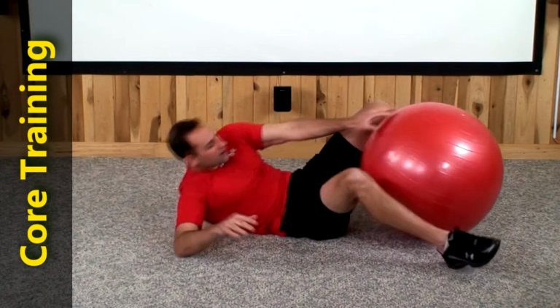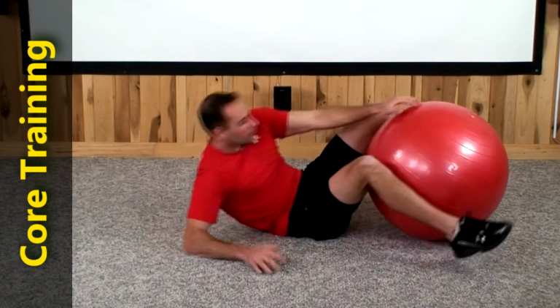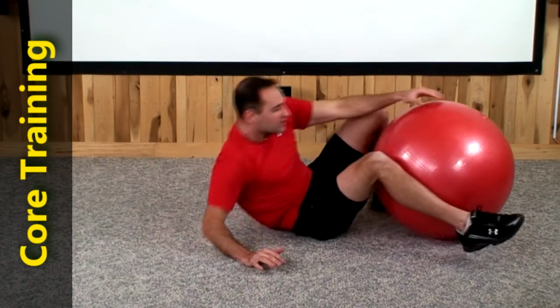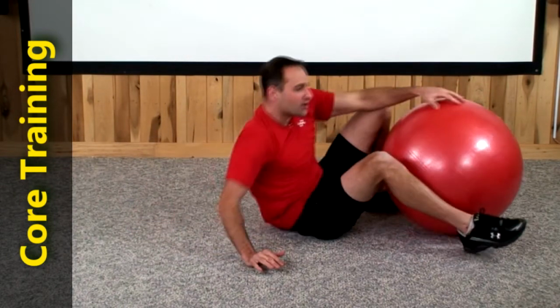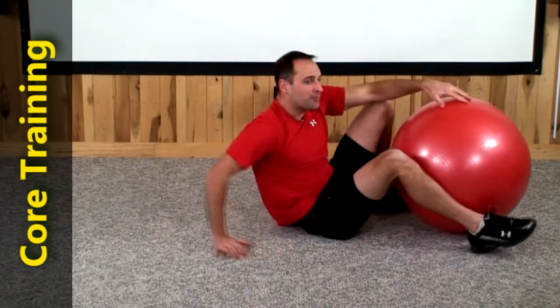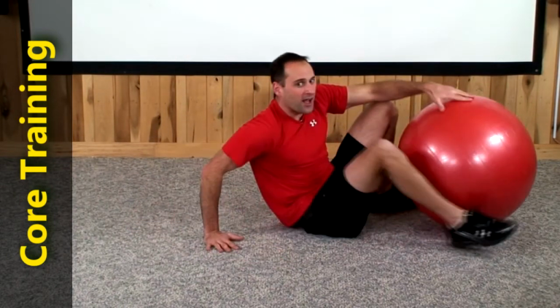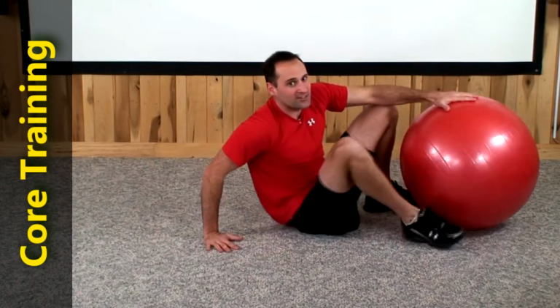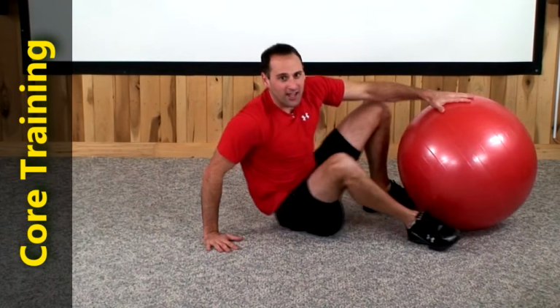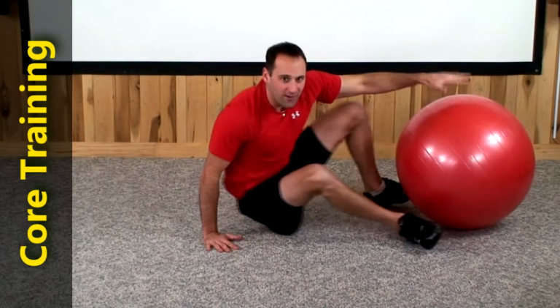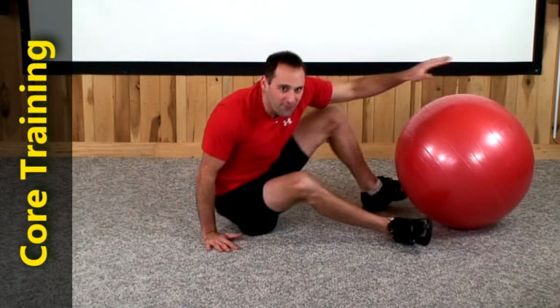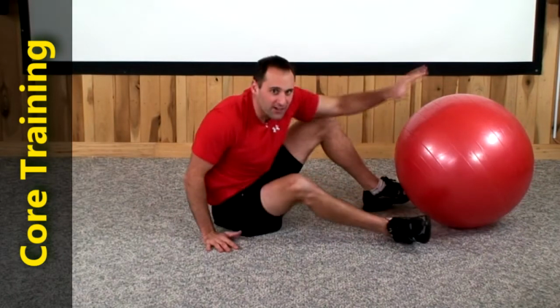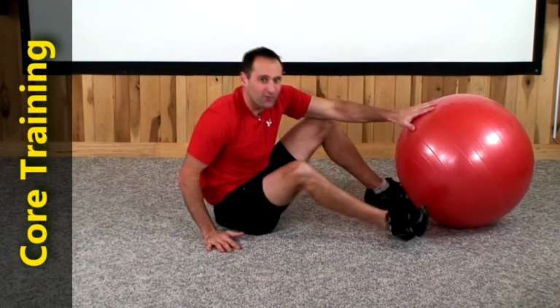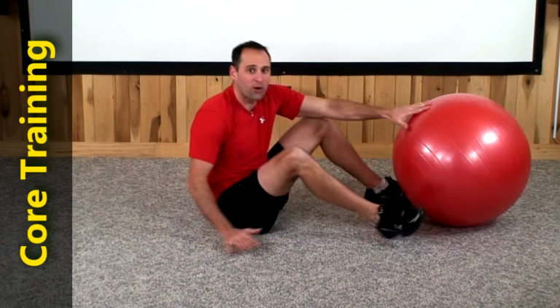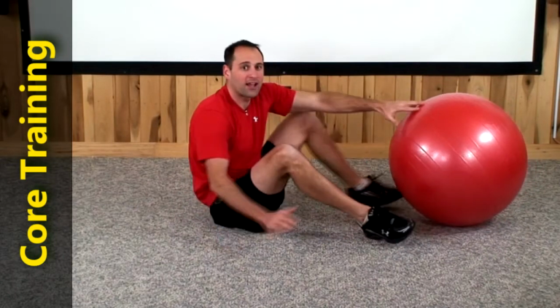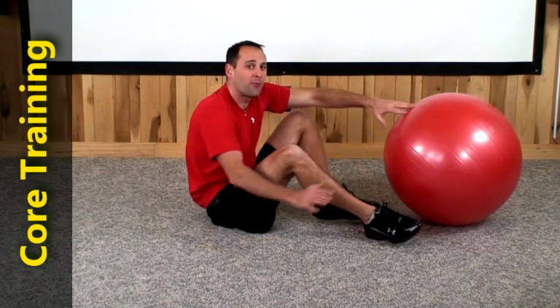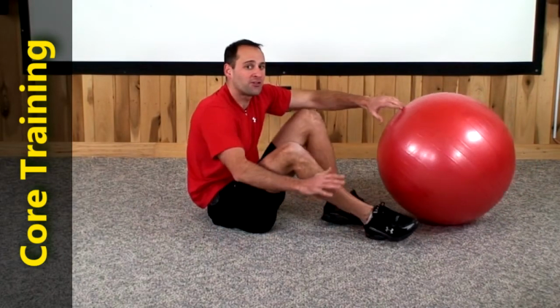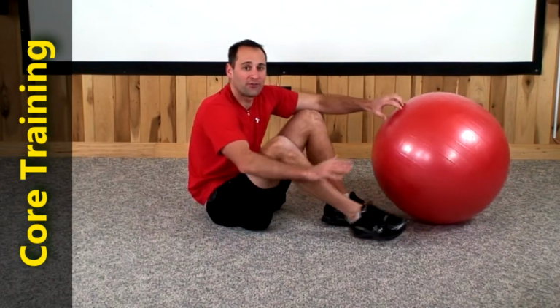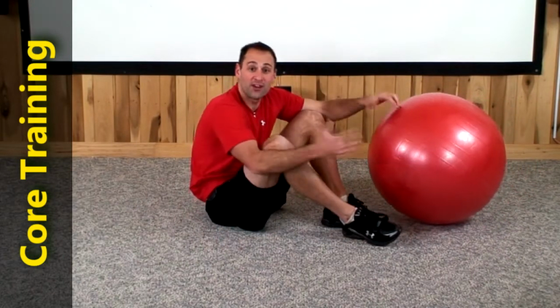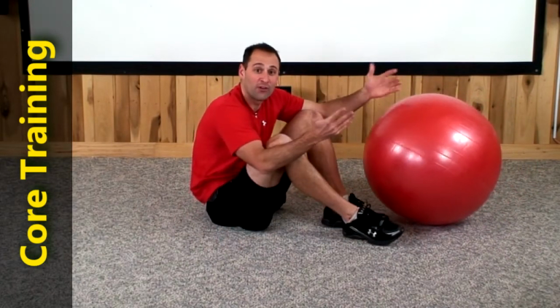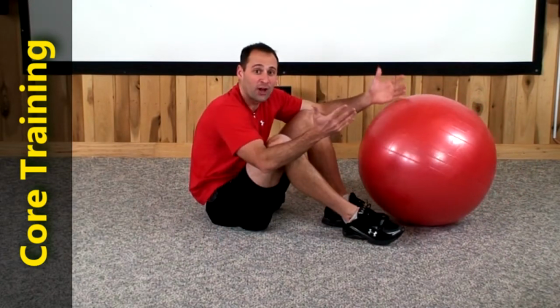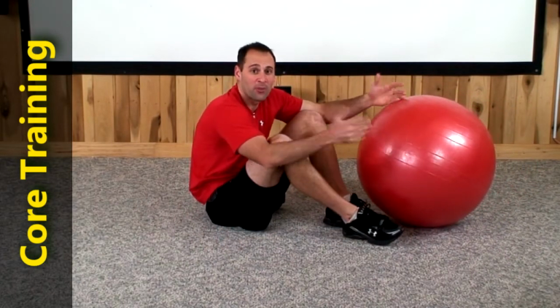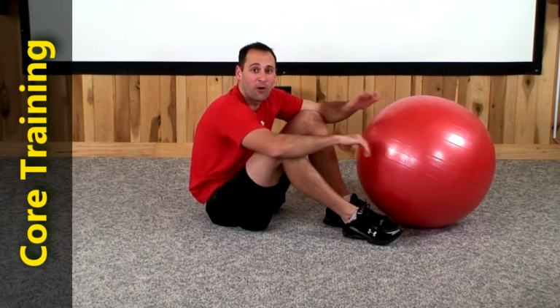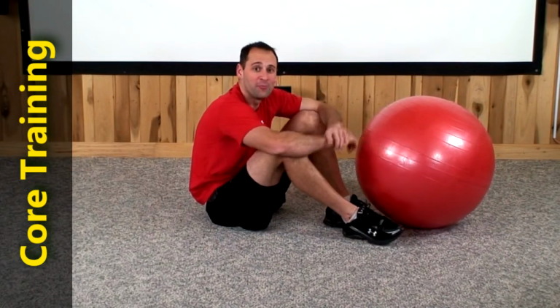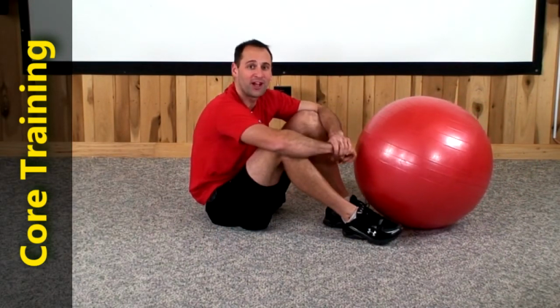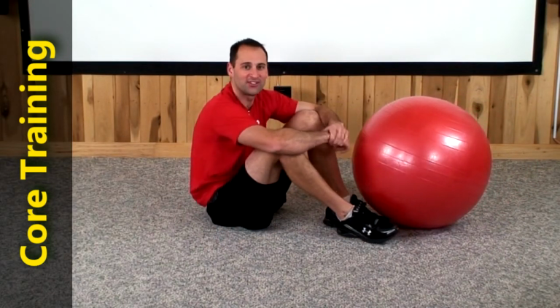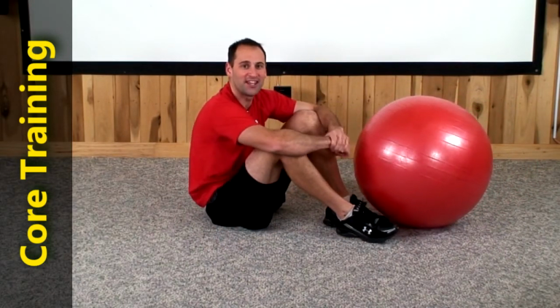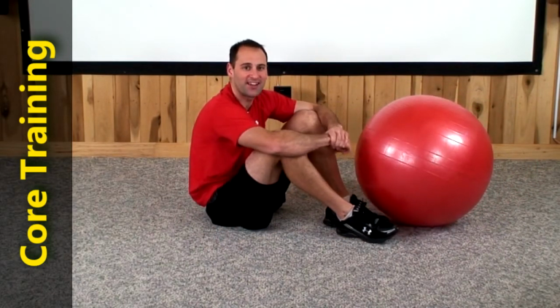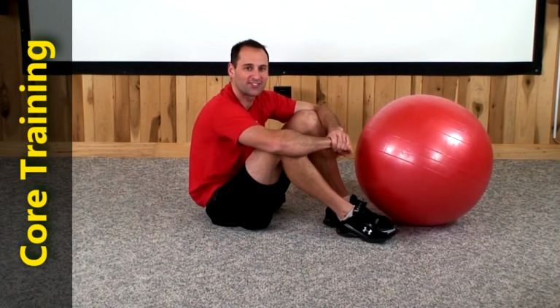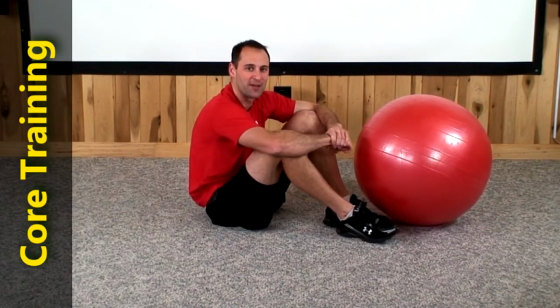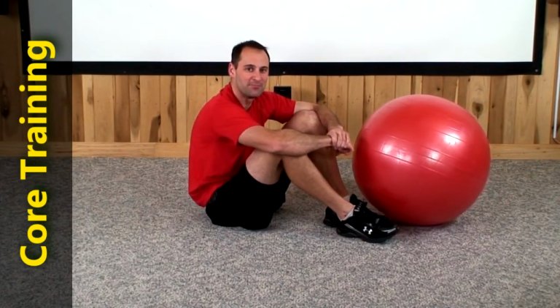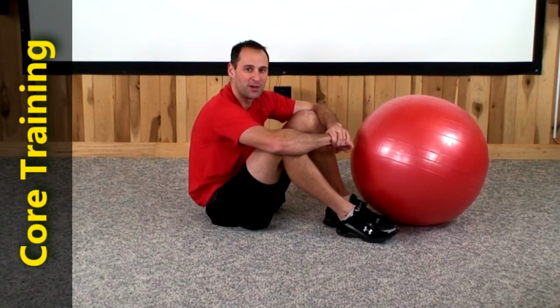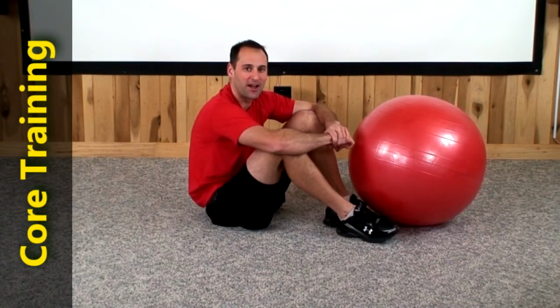Great job guys. Effective workout with your feet over top of the ball. I'll see you again next time. Bye-bye.